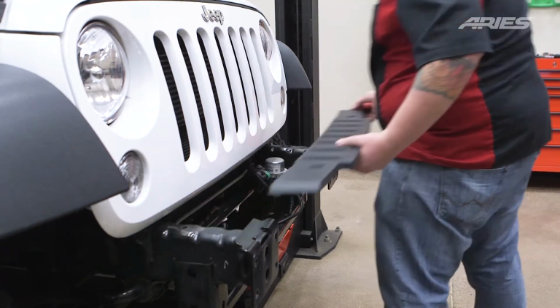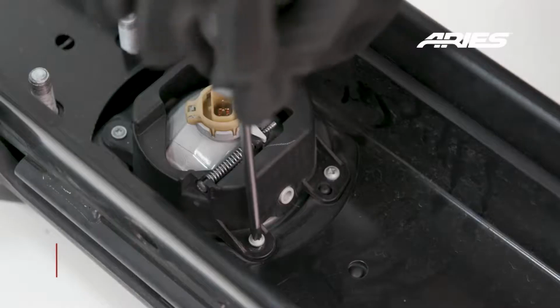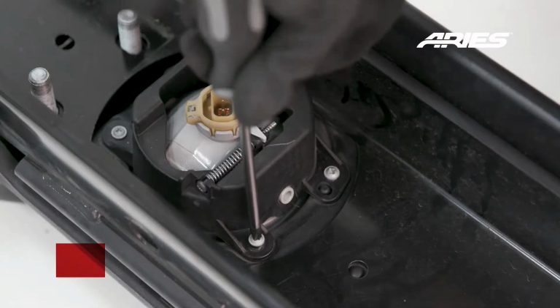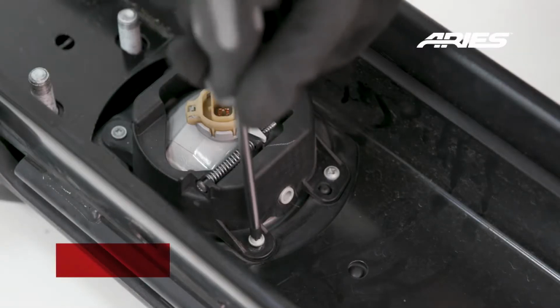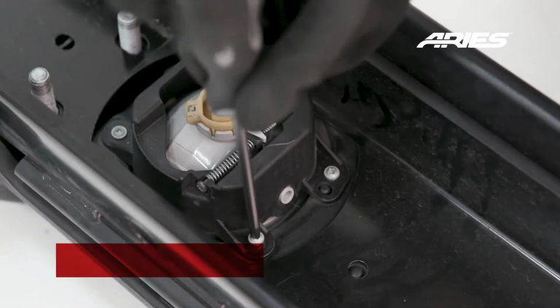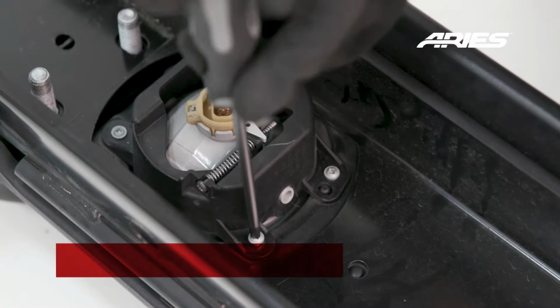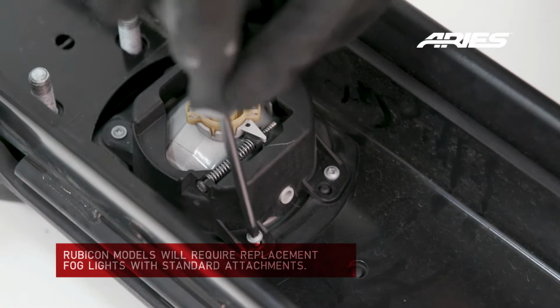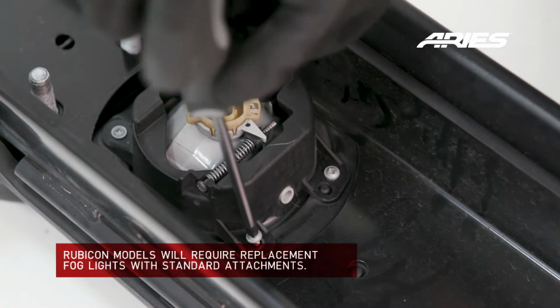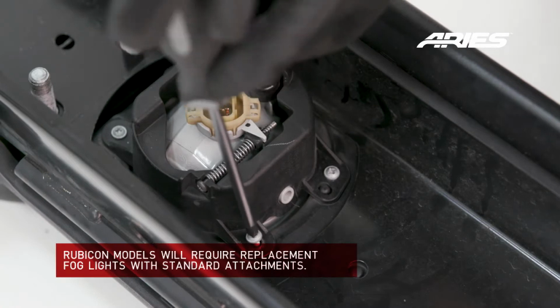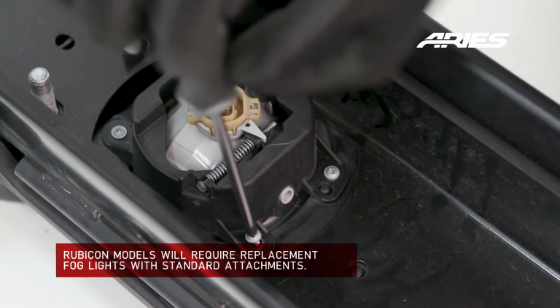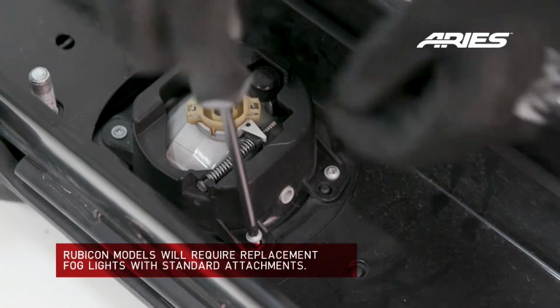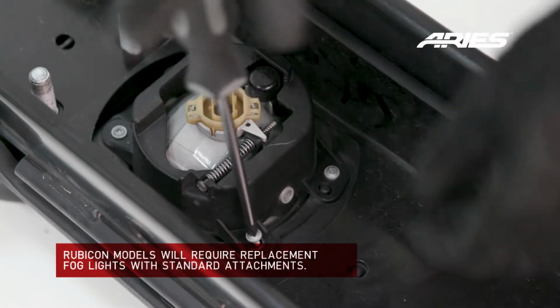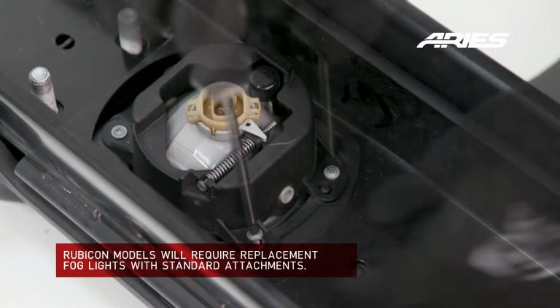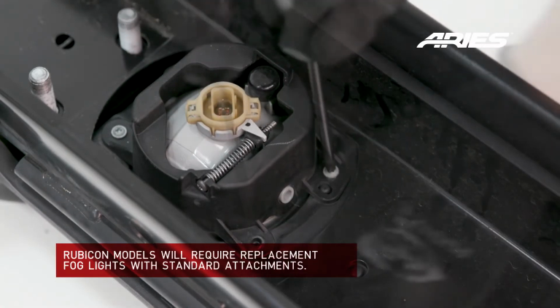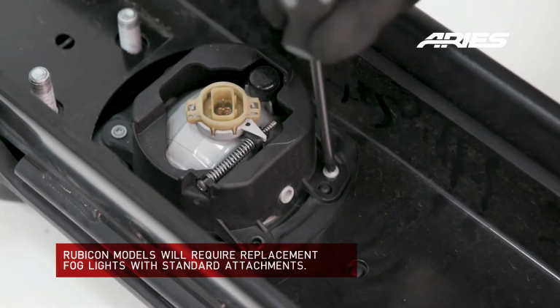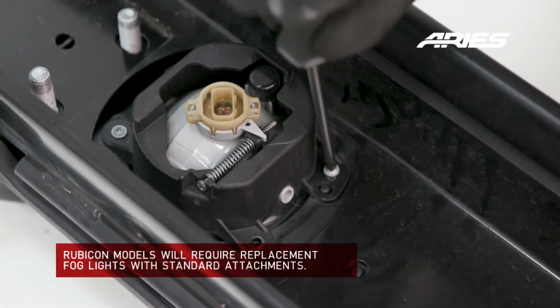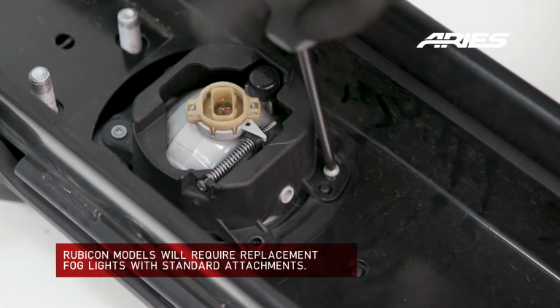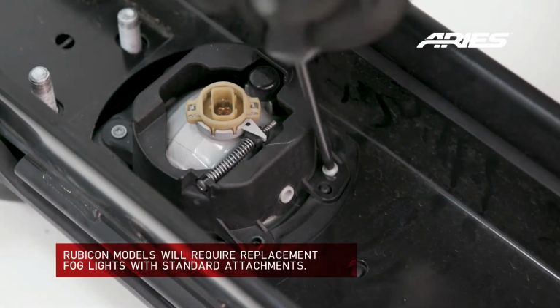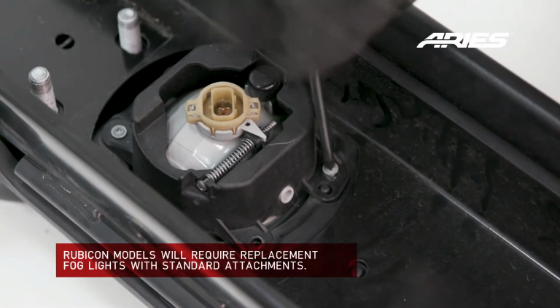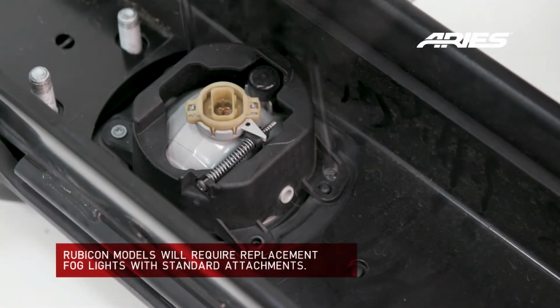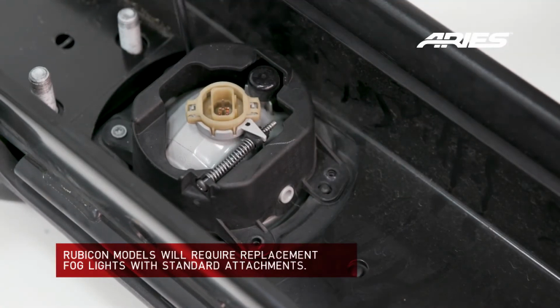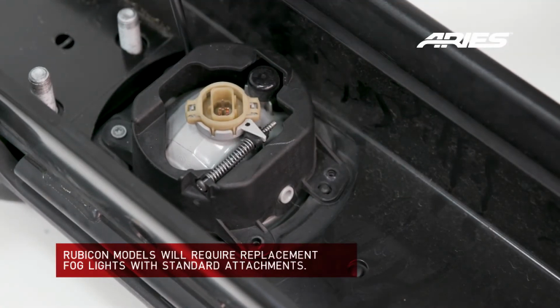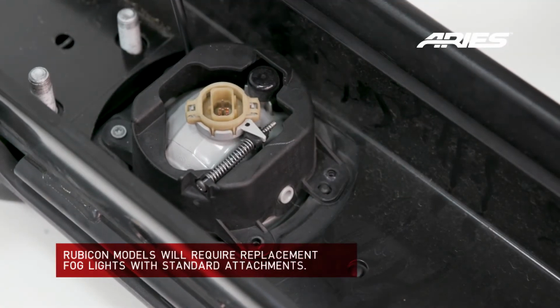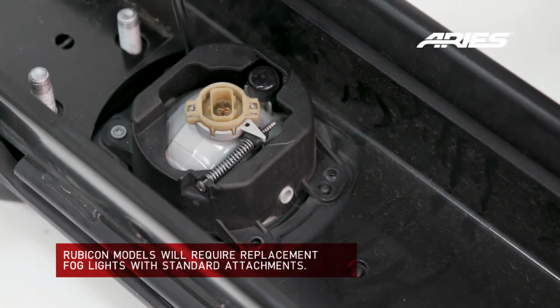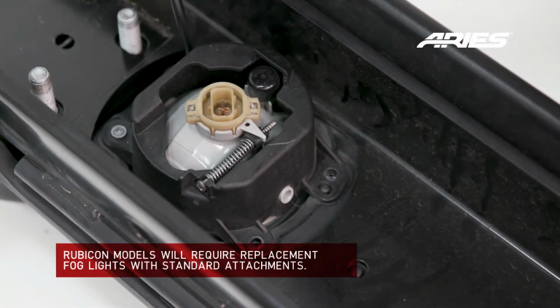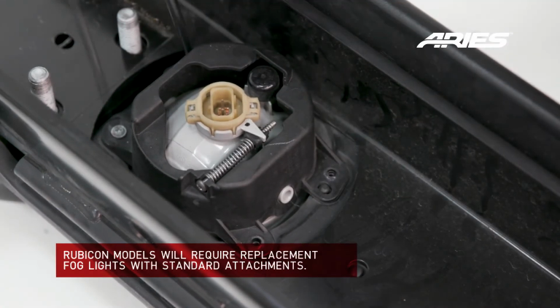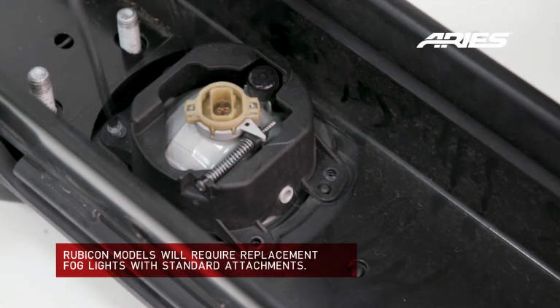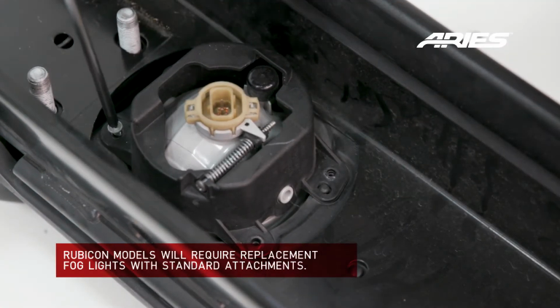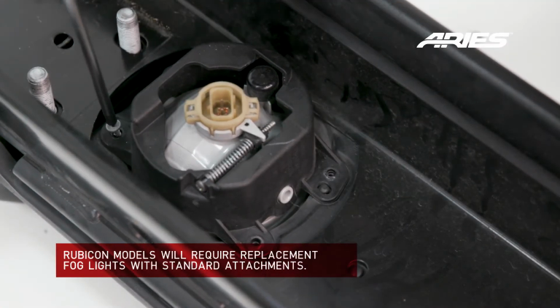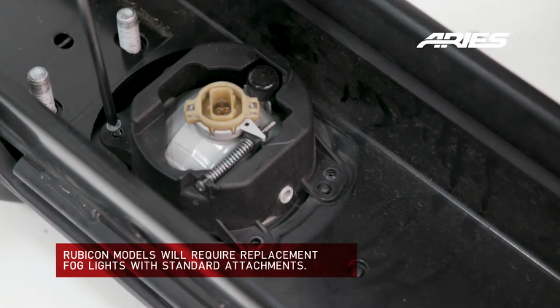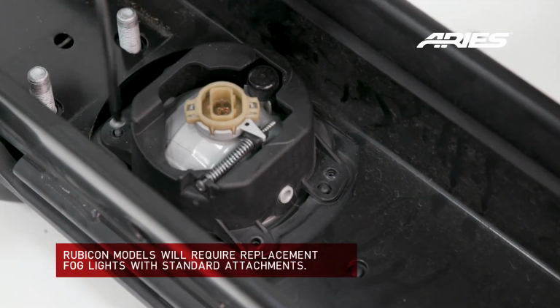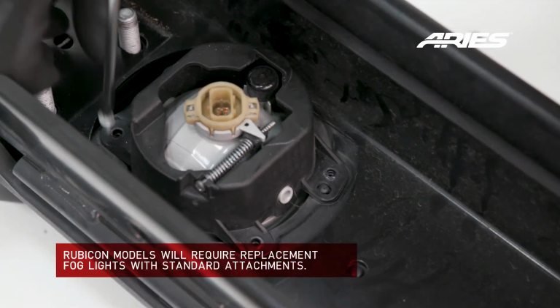If your Jeep has a standard bumper, remove the stock fog lights to be used in the new Ares Trail Chaser Bumper.